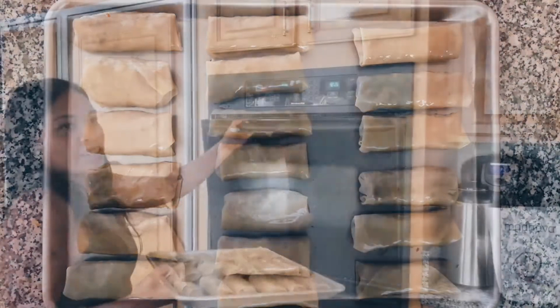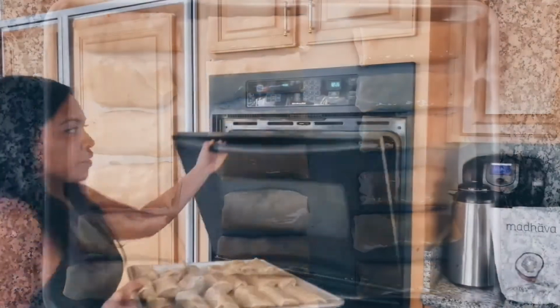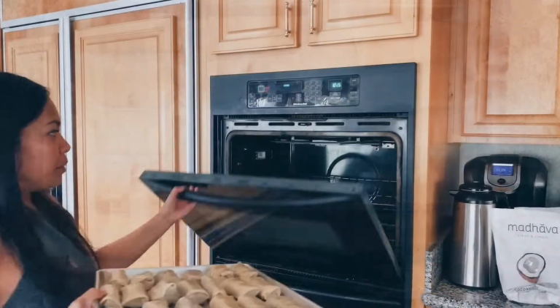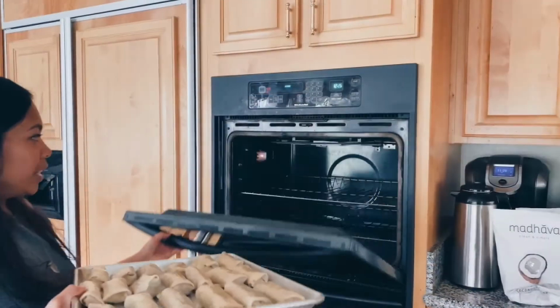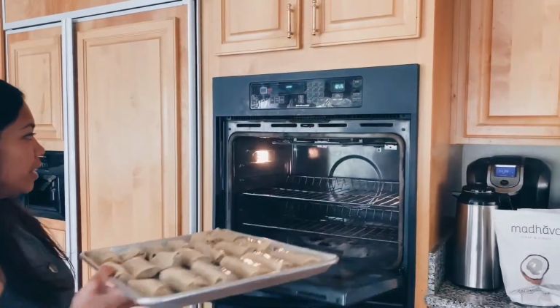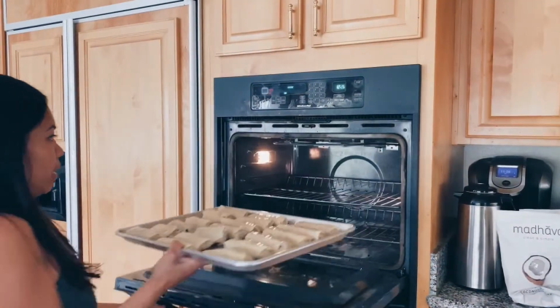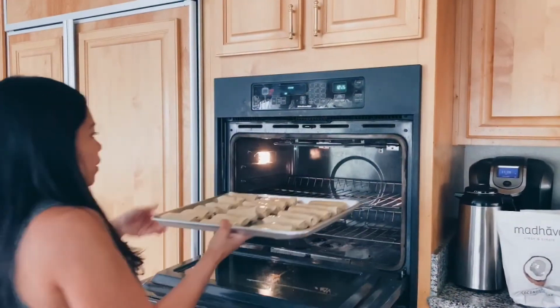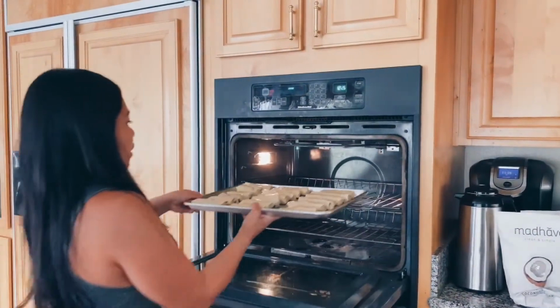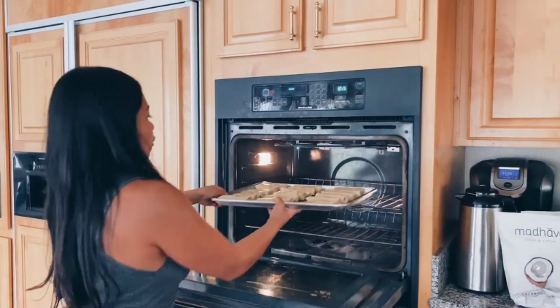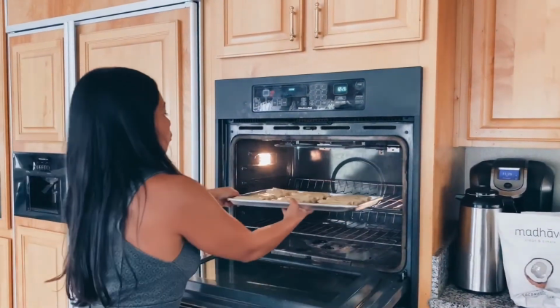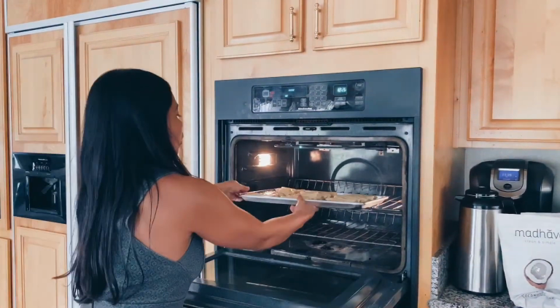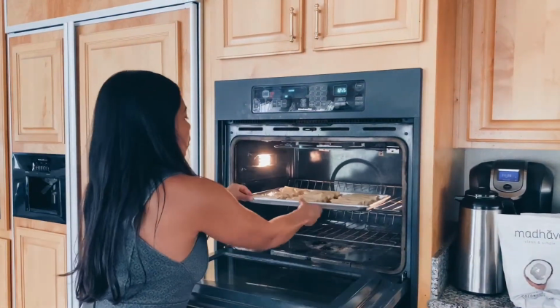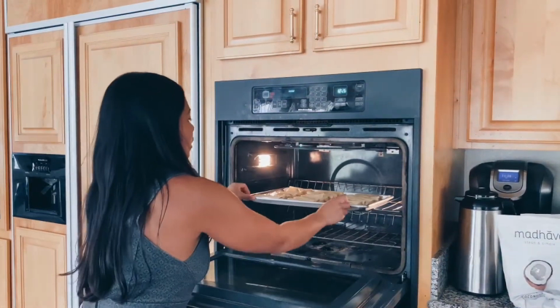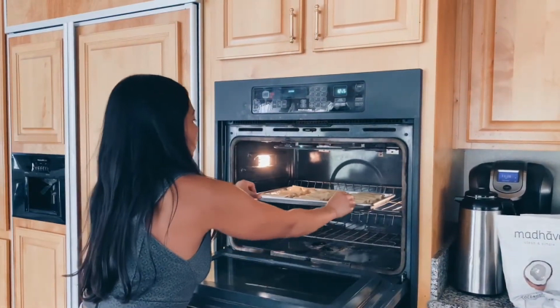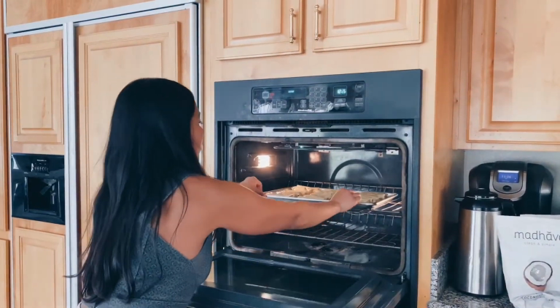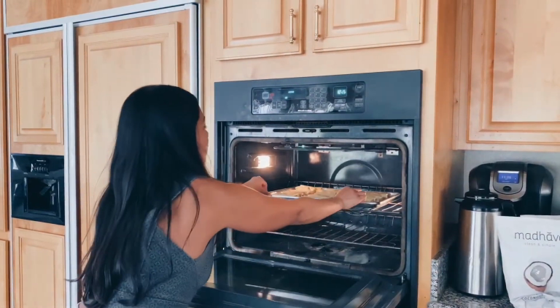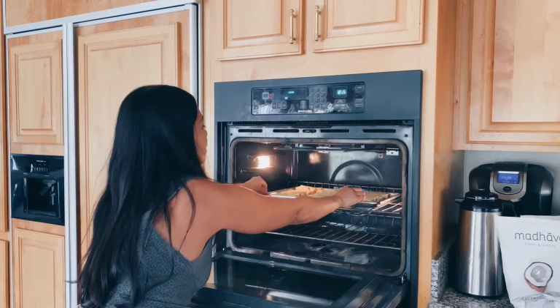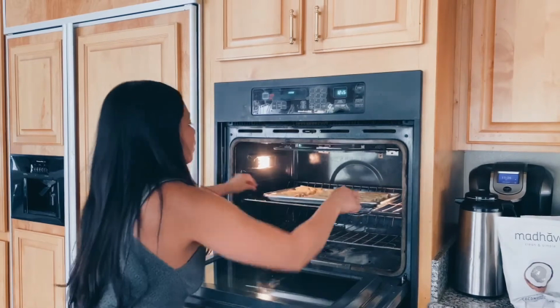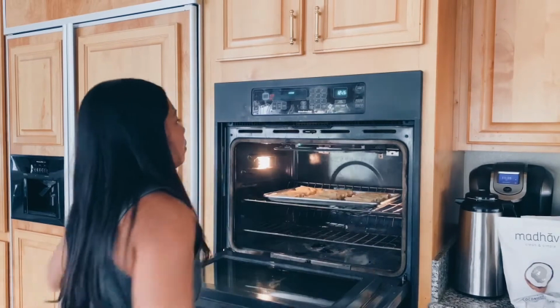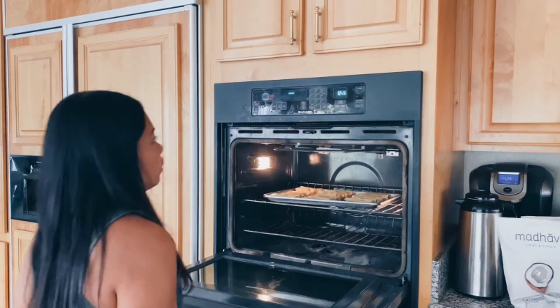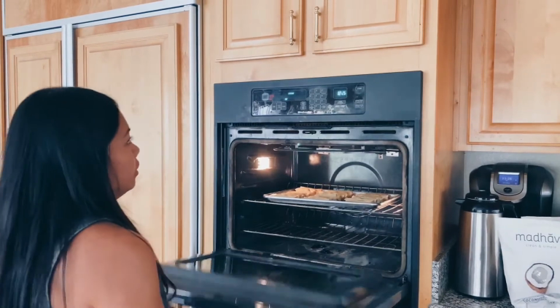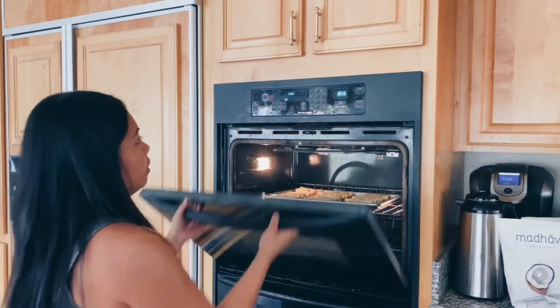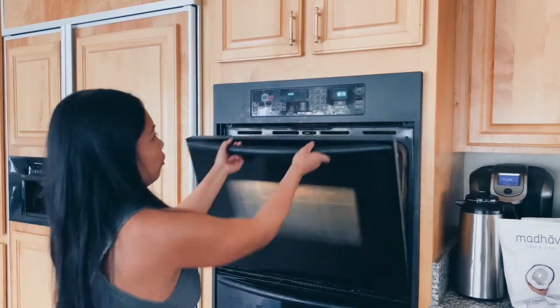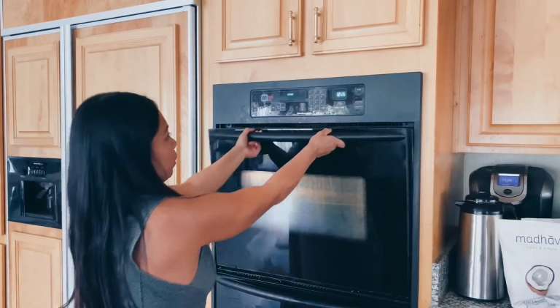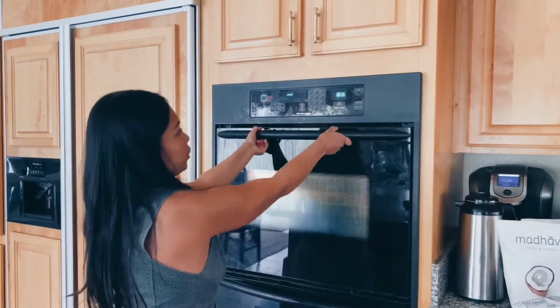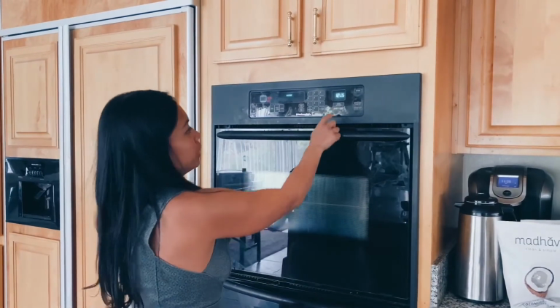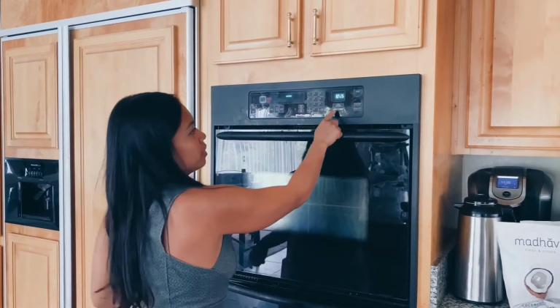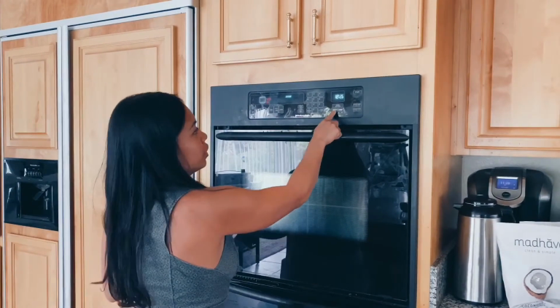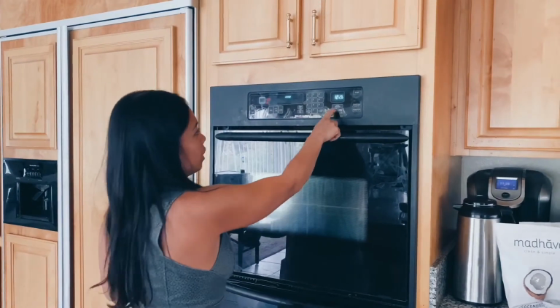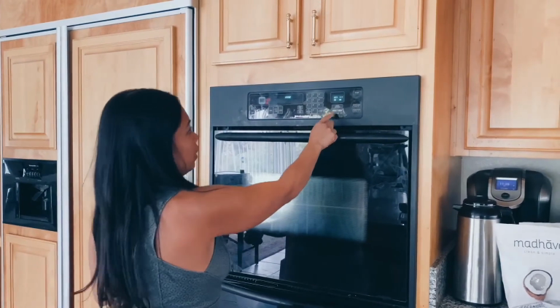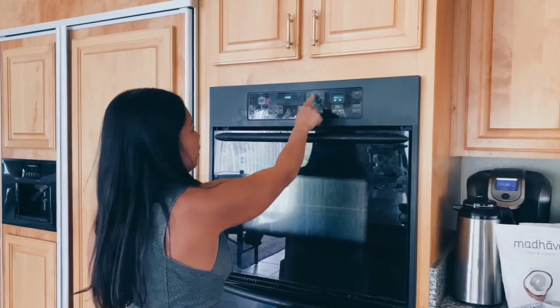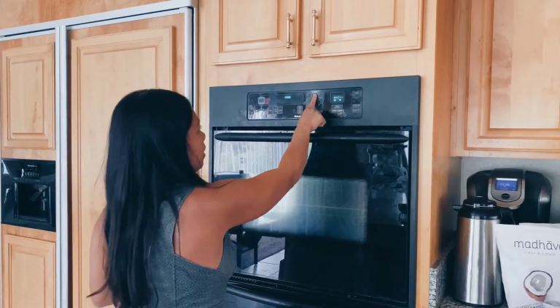We're going to put it in the oven for 20 minutes. I'm just going to set it for 22 minutes and check up on it then.